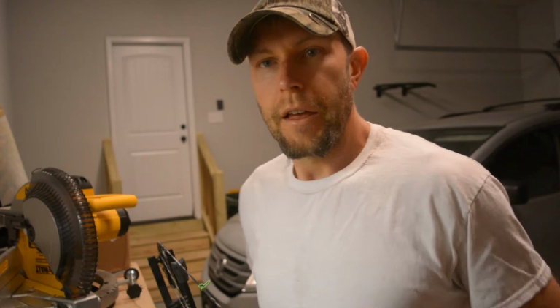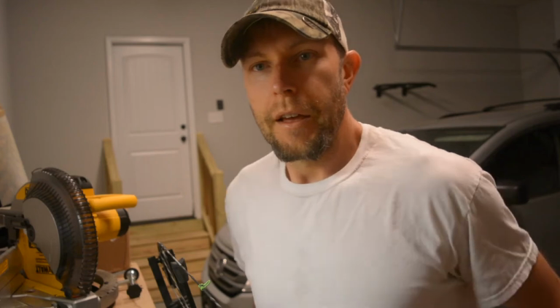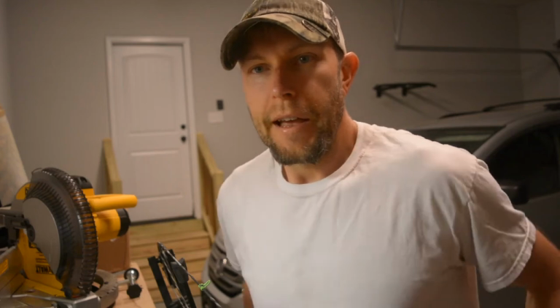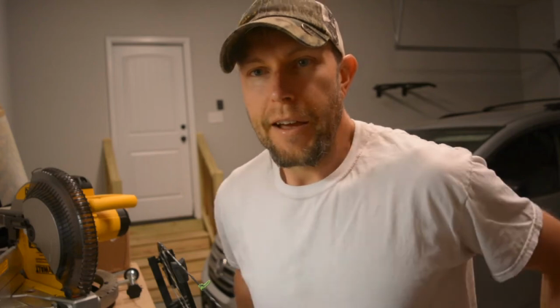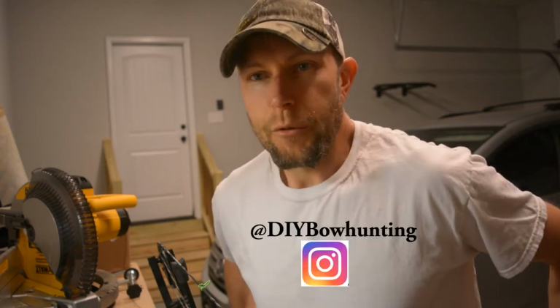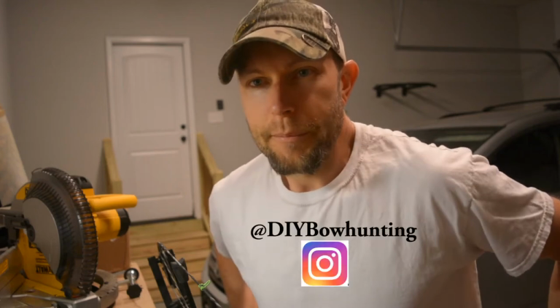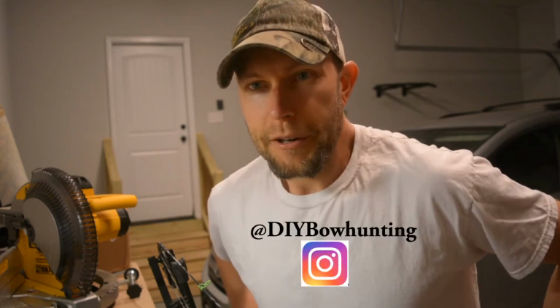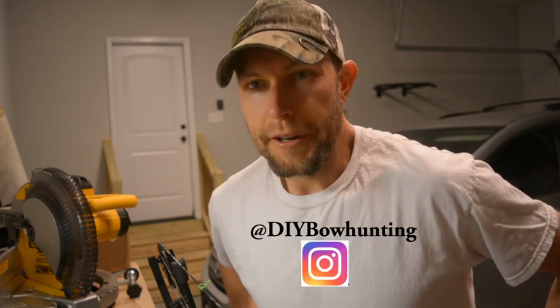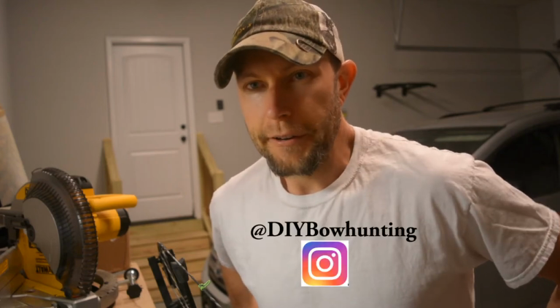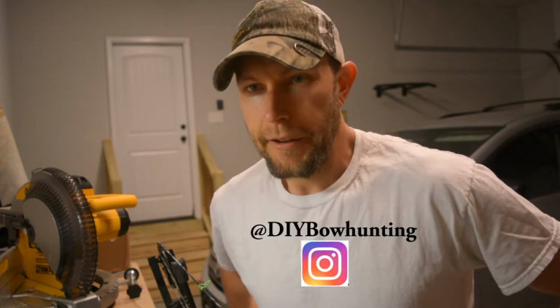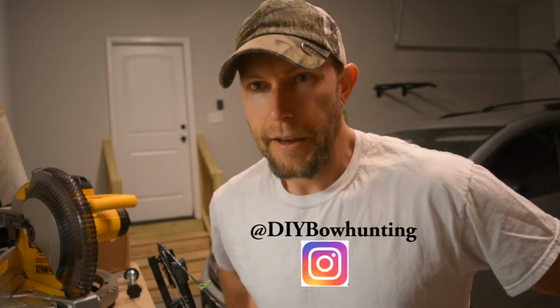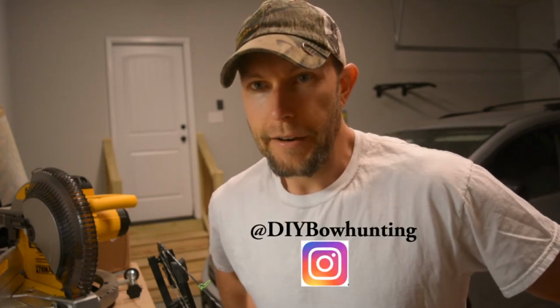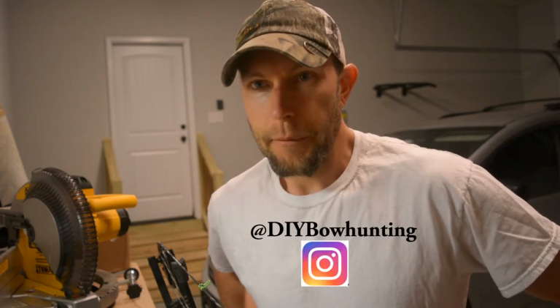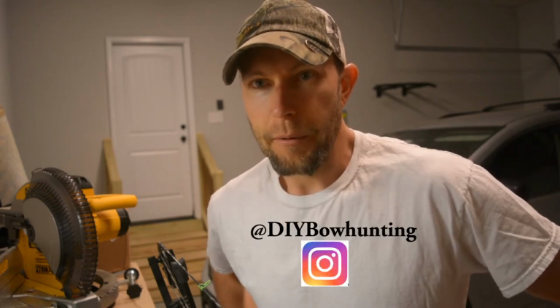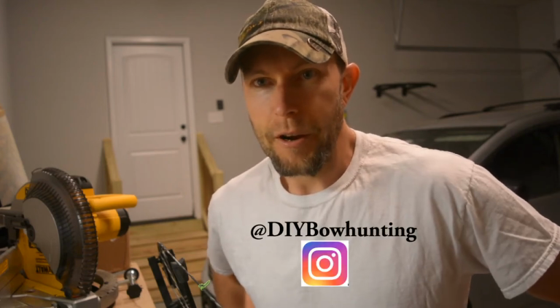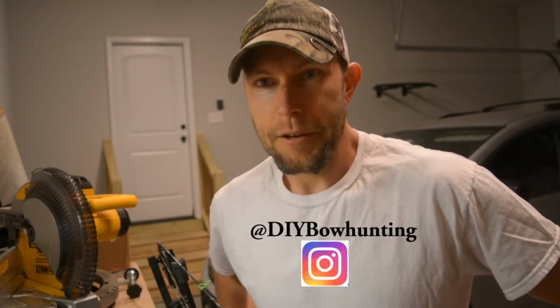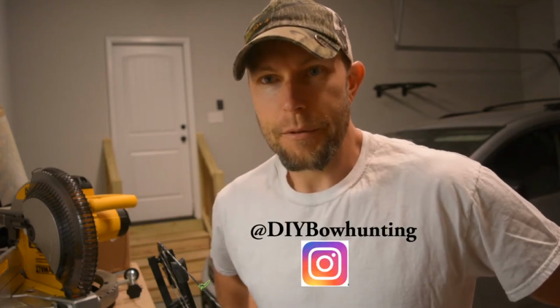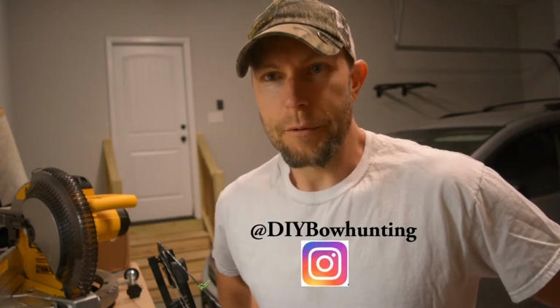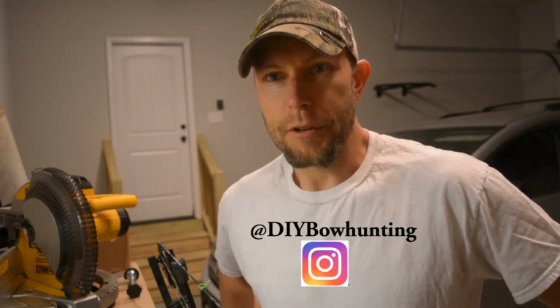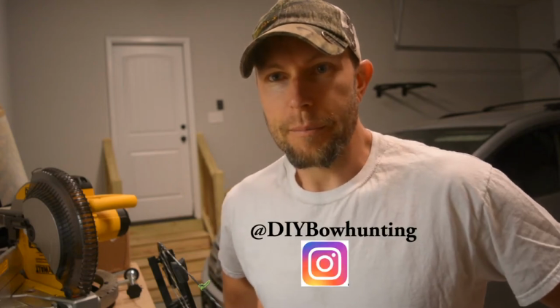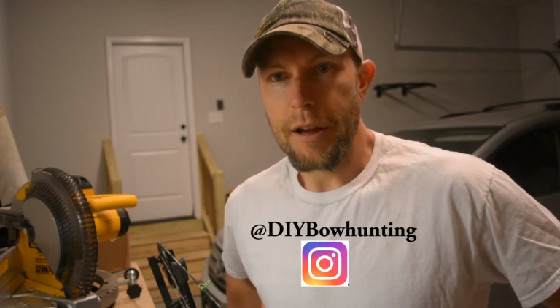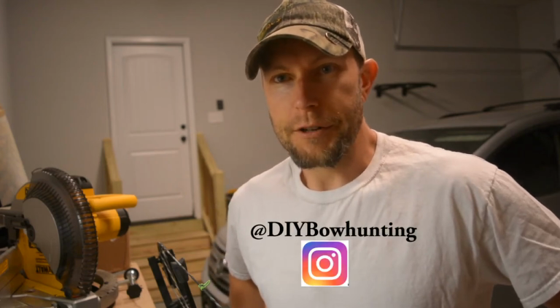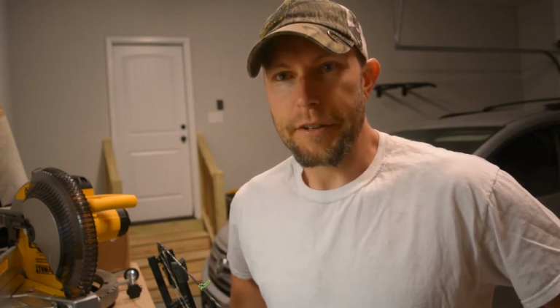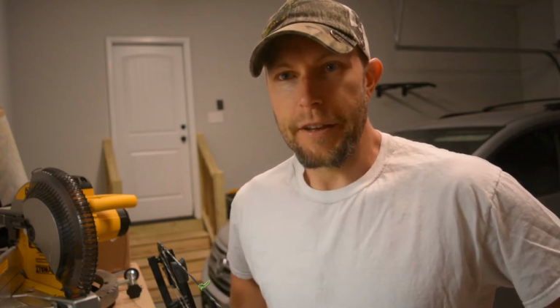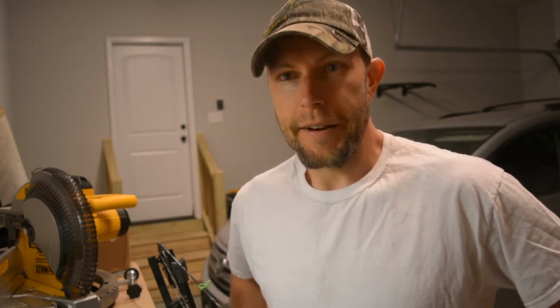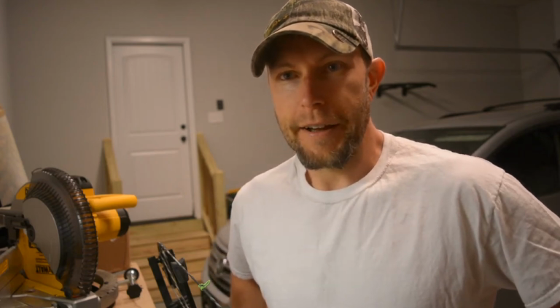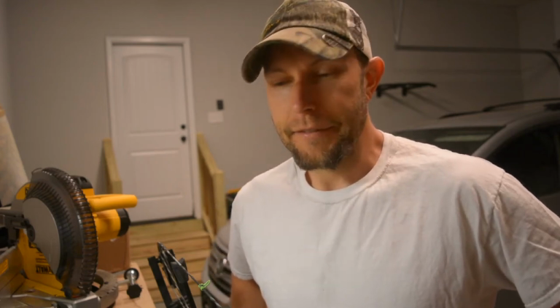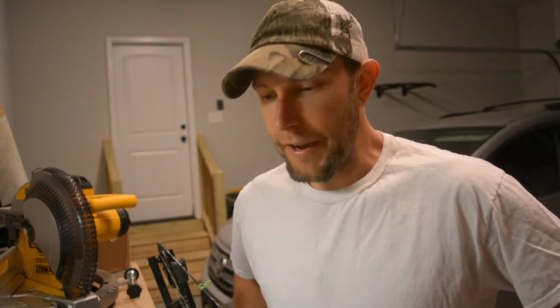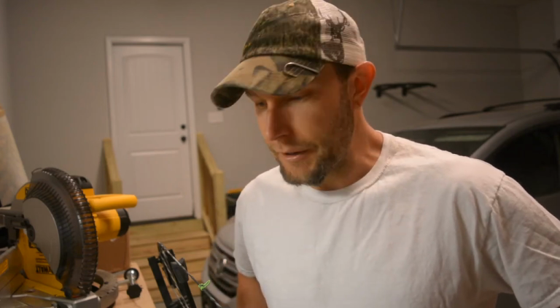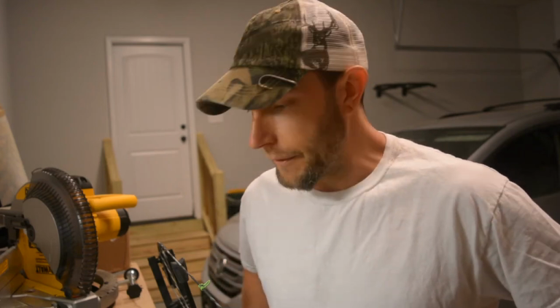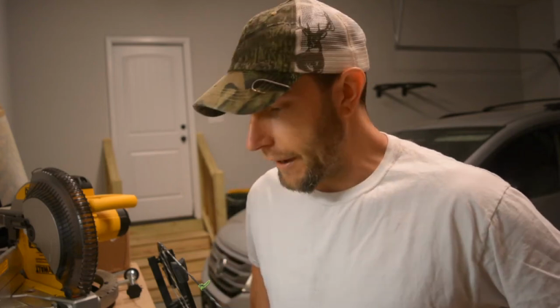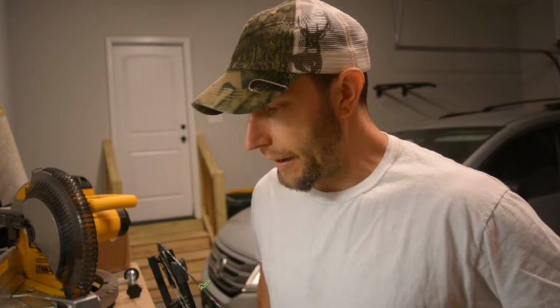Hey everyone, Mark here, and I want to walk you through a little project that I've got going on.